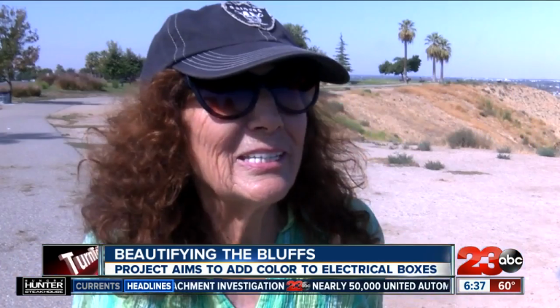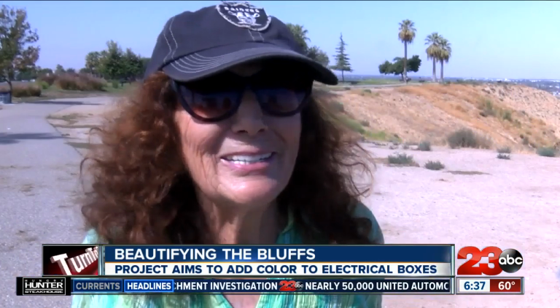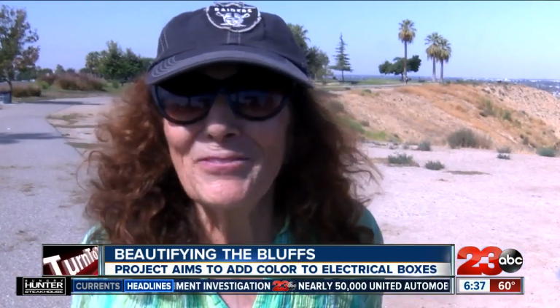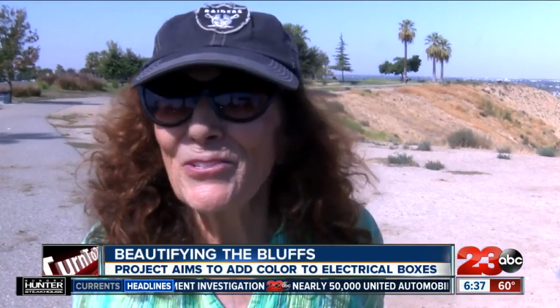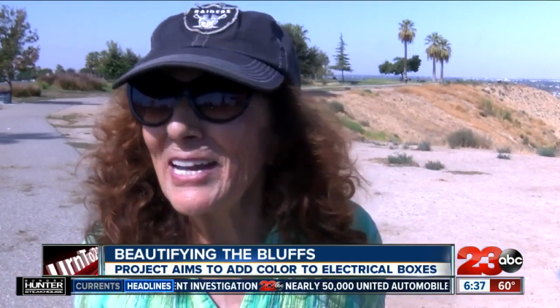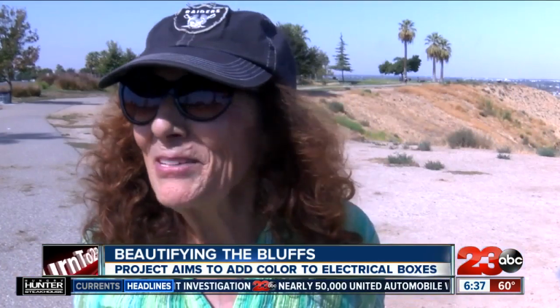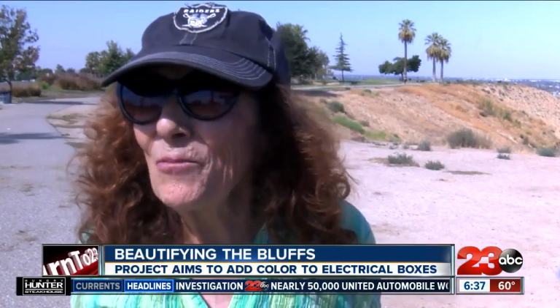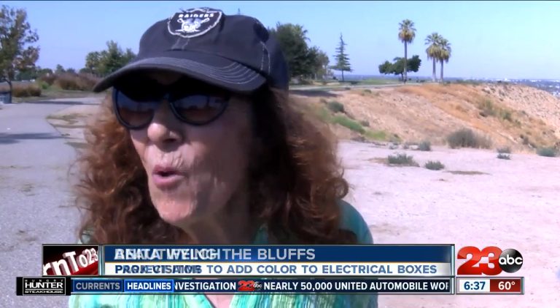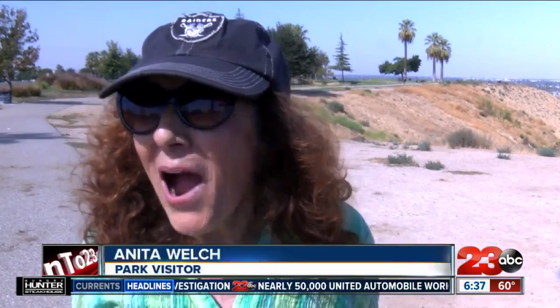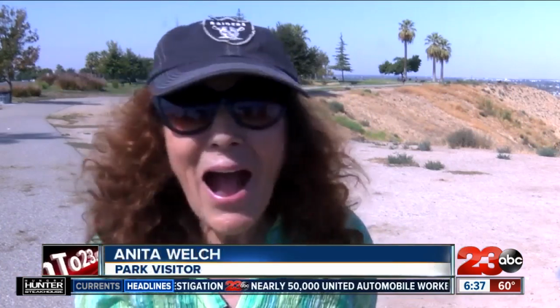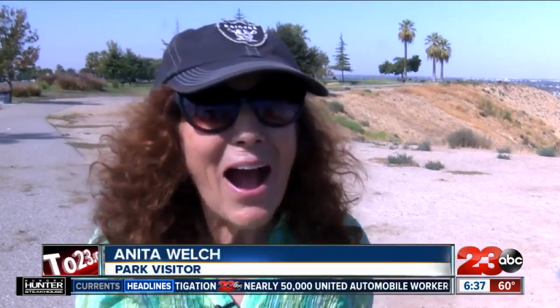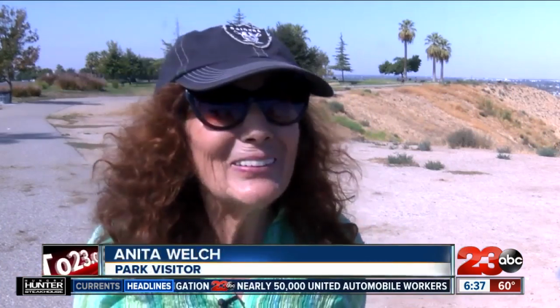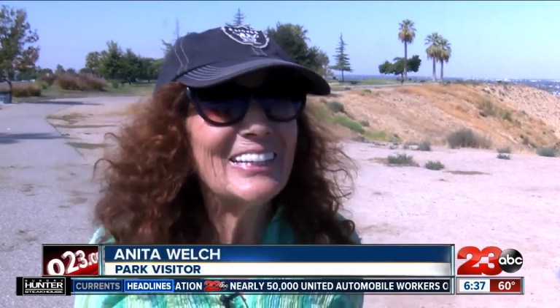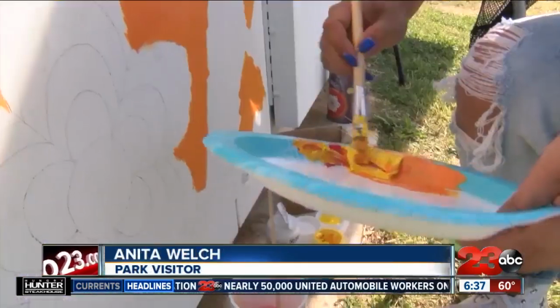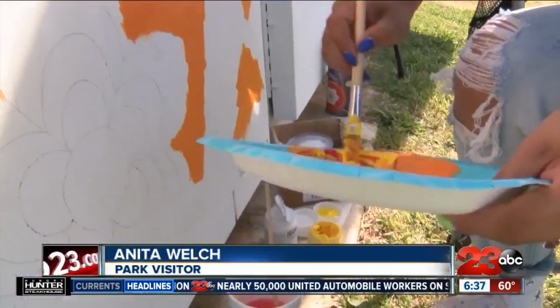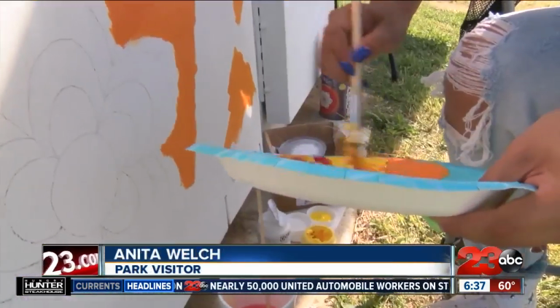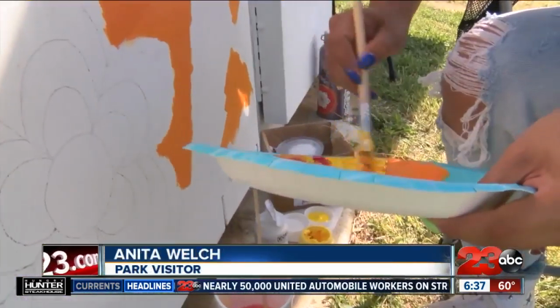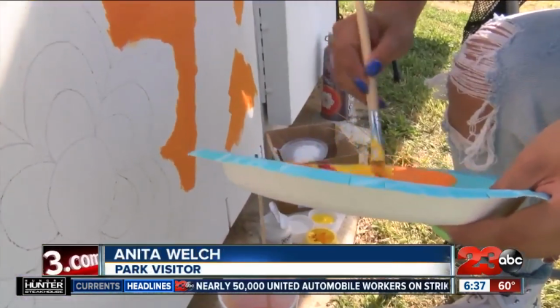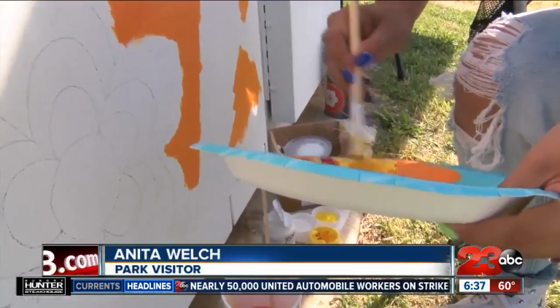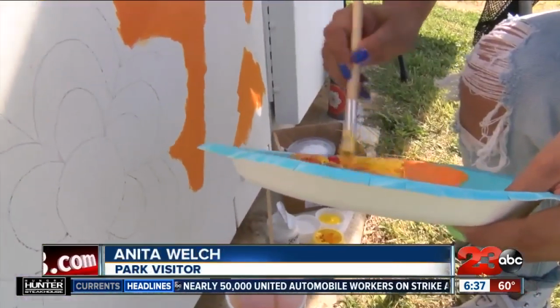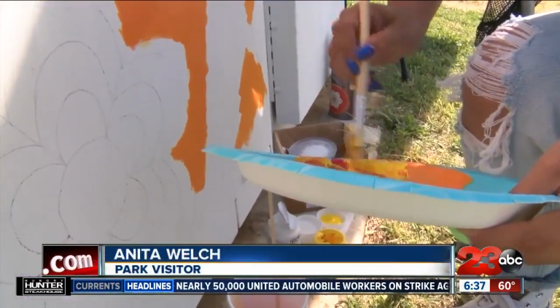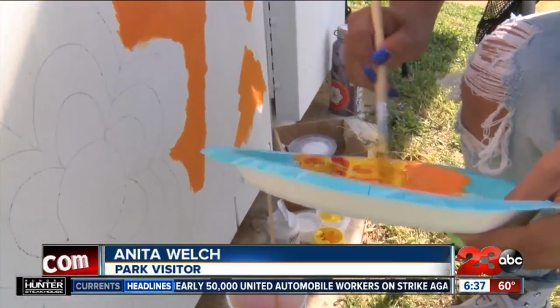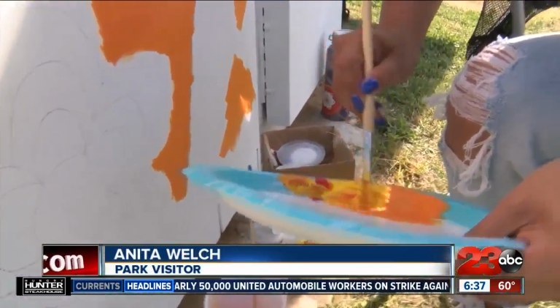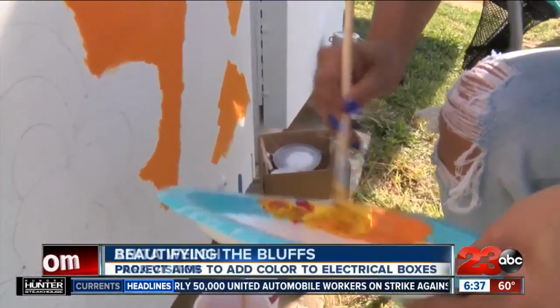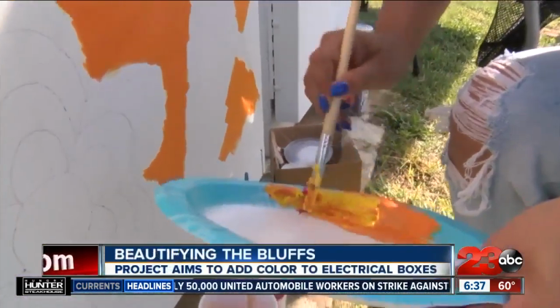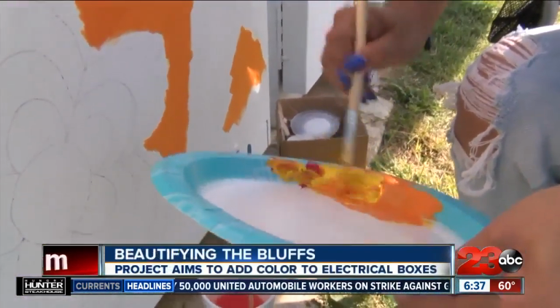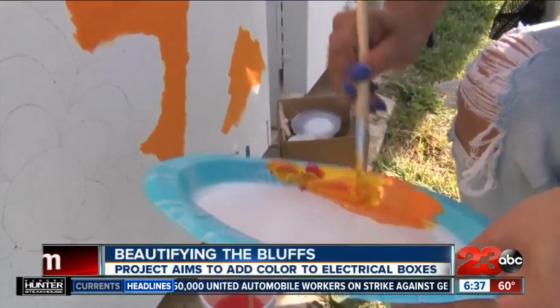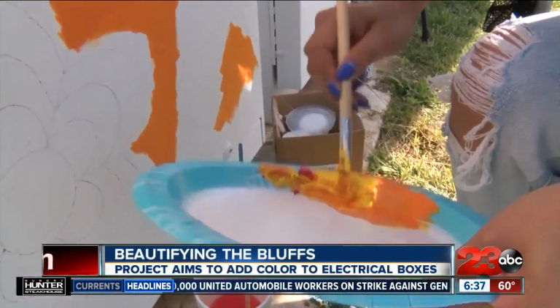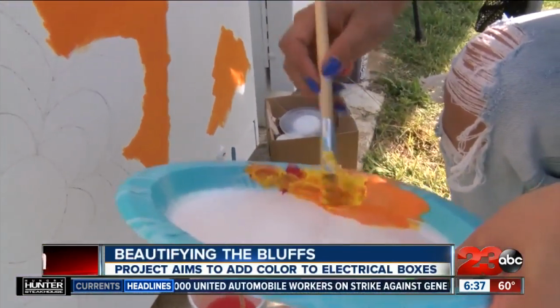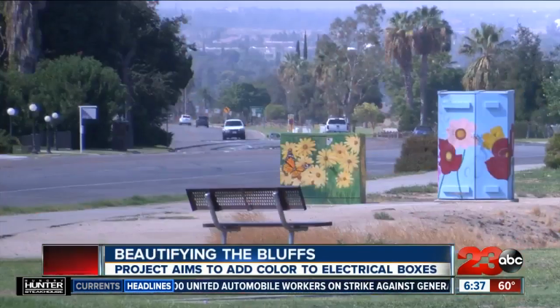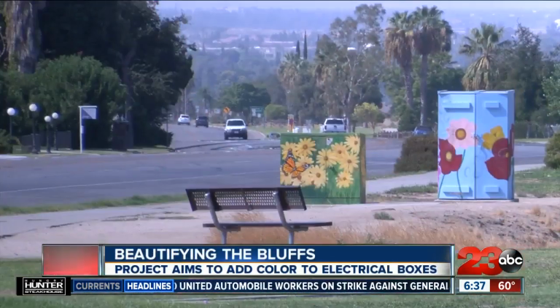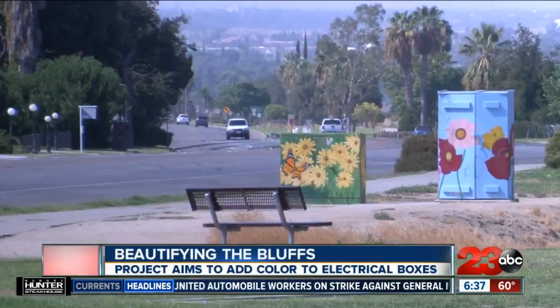We've seen it the first time, I was like, wow, look at that, you know. A little bit of everything, but it just brightens the bluffs.